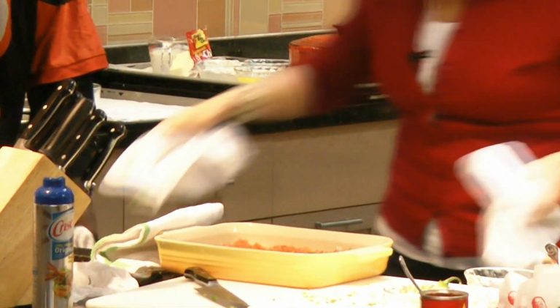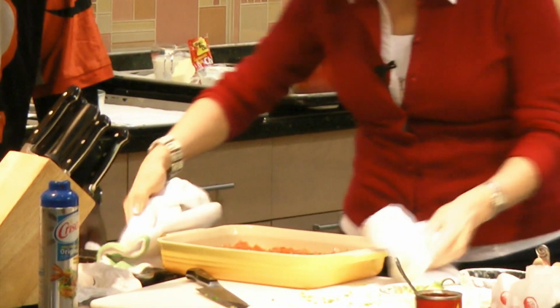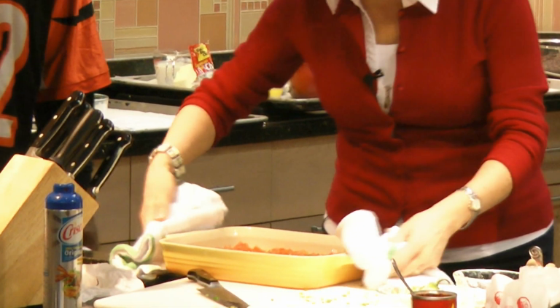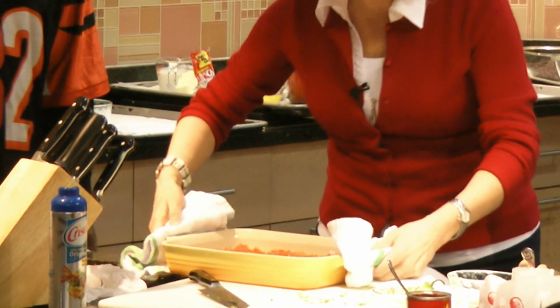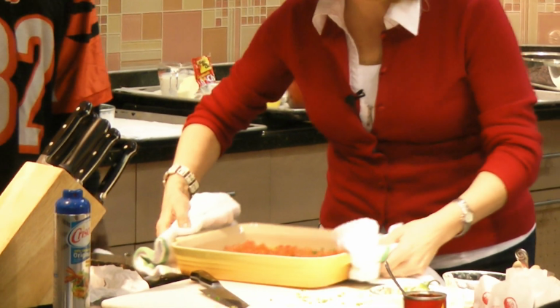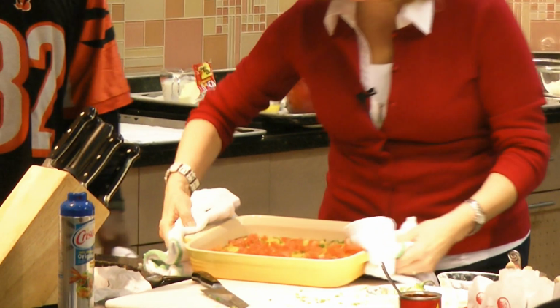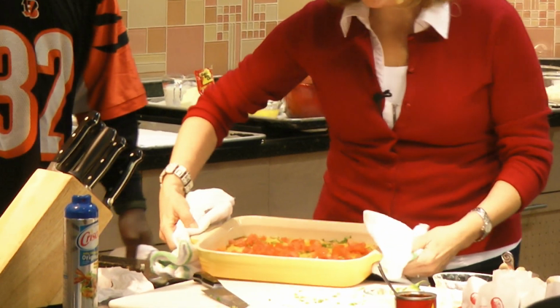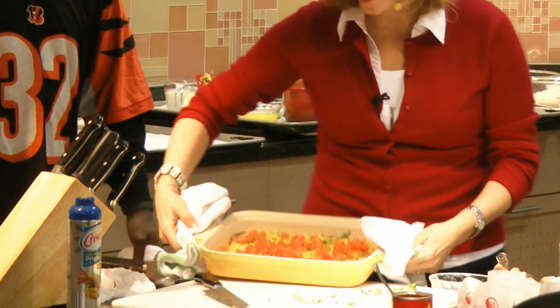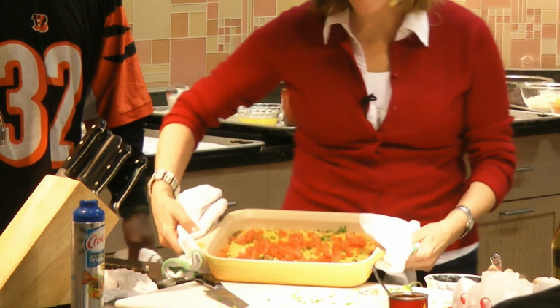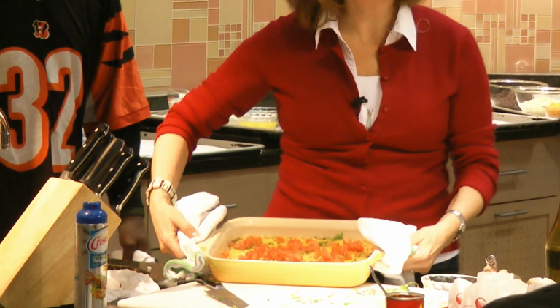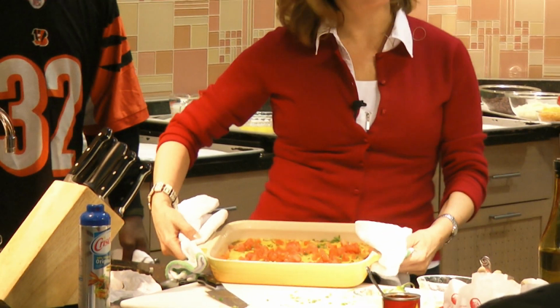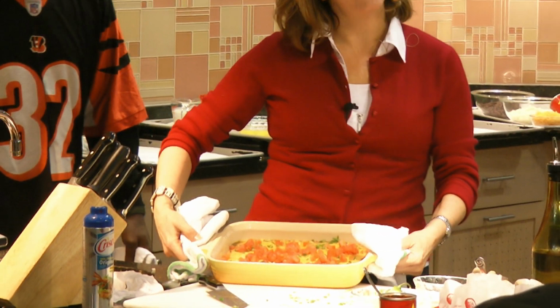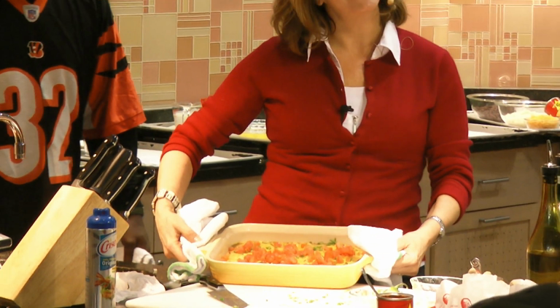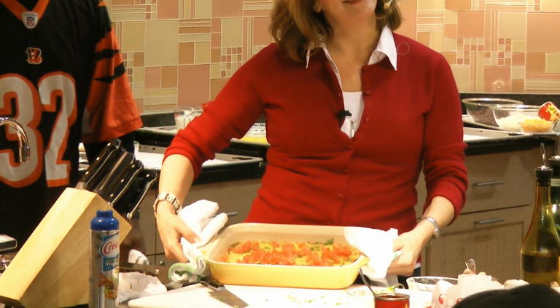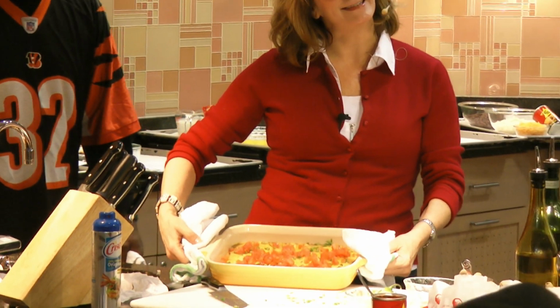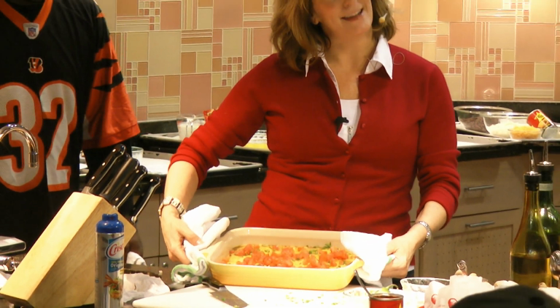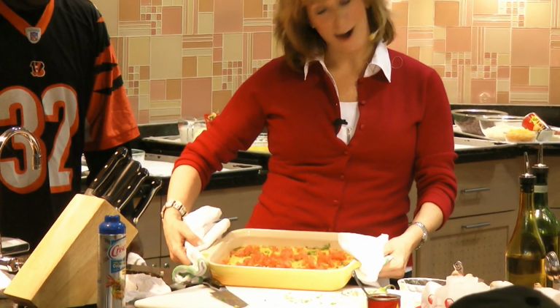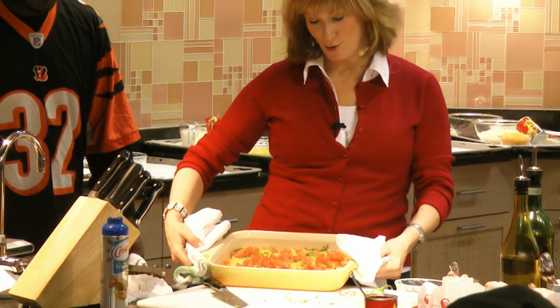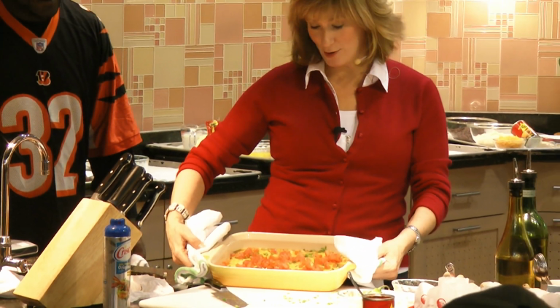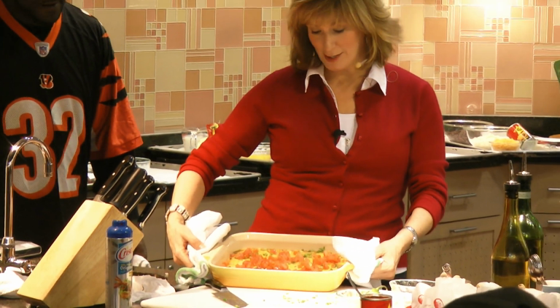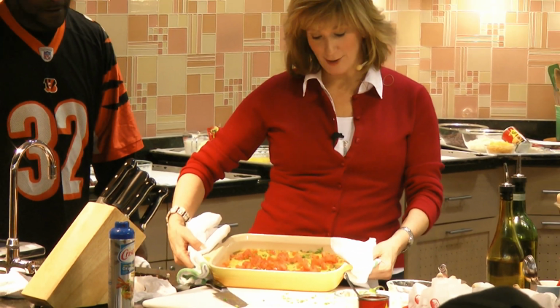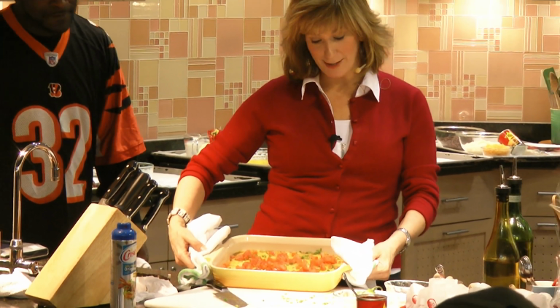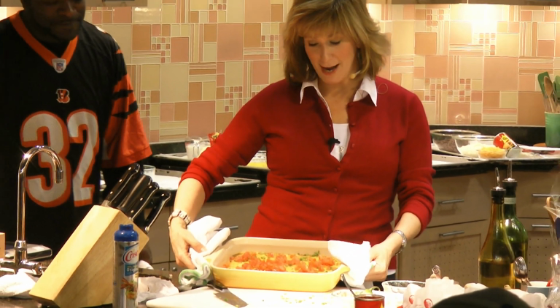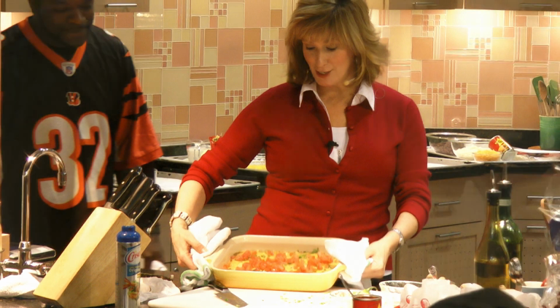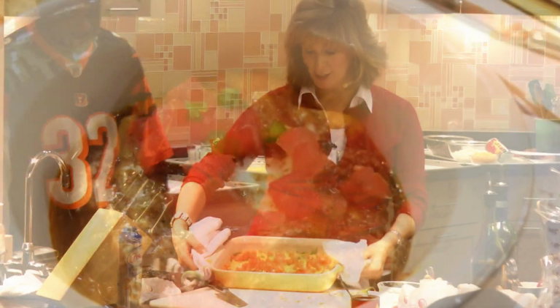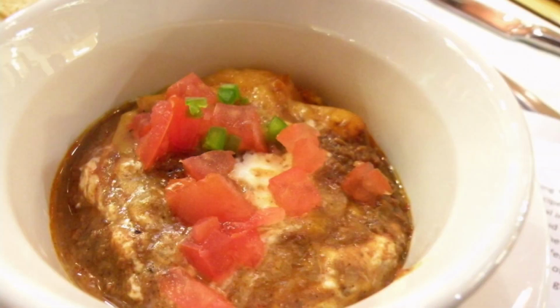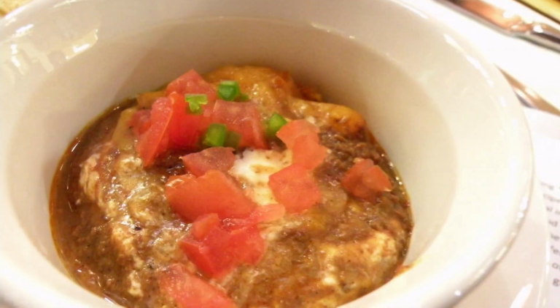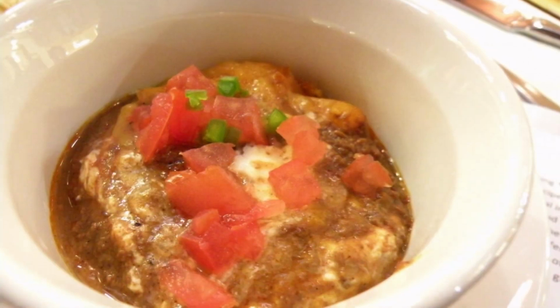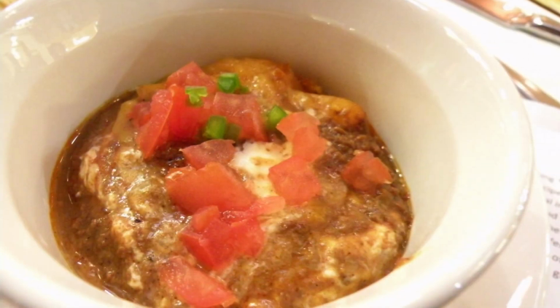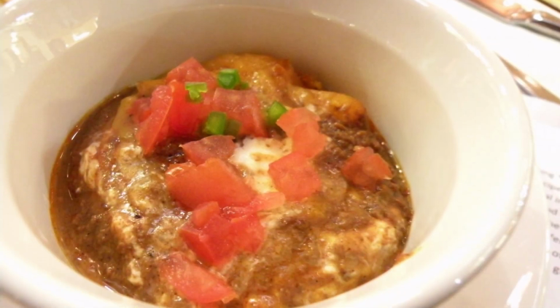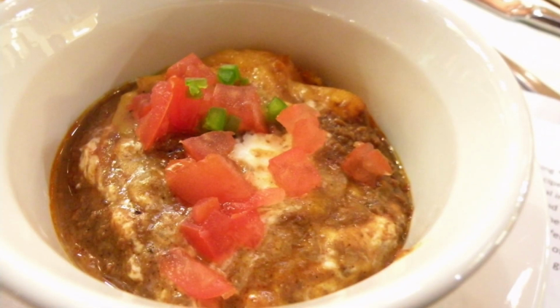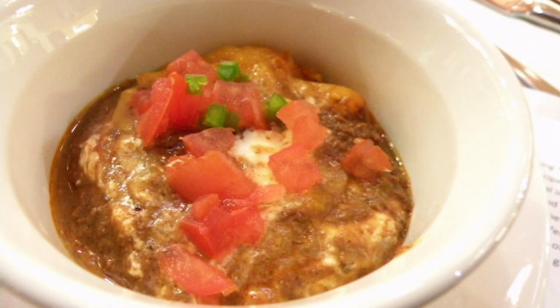Here is our Gold Star Cincinnati chili dip. Yum — we'll see you next time!